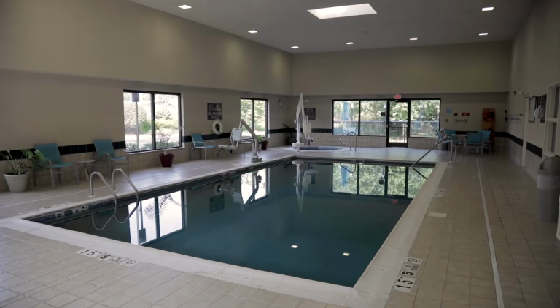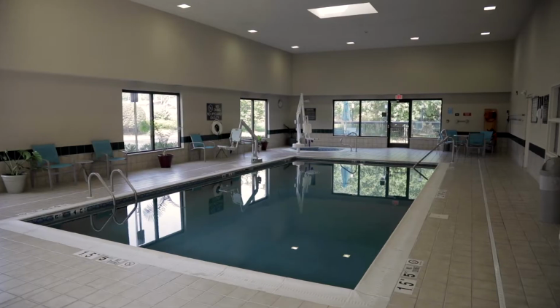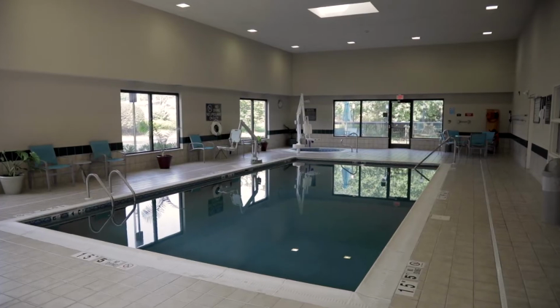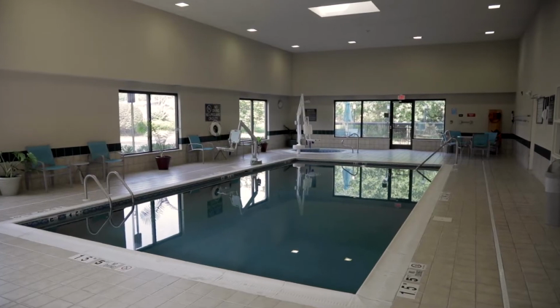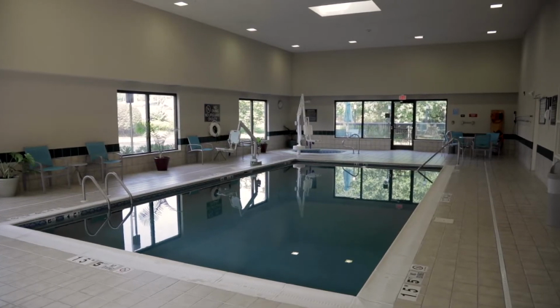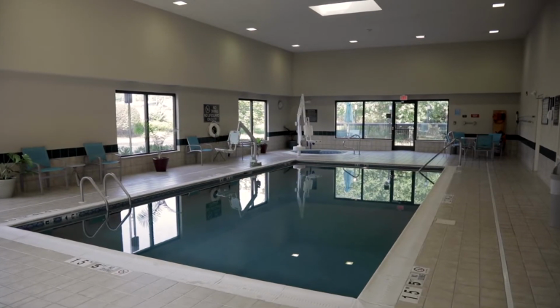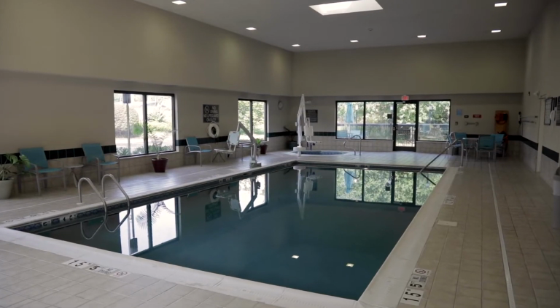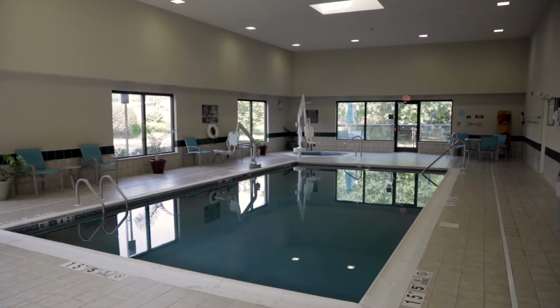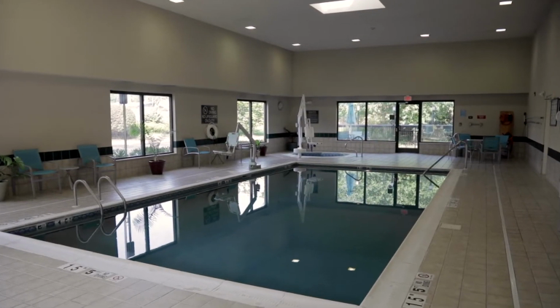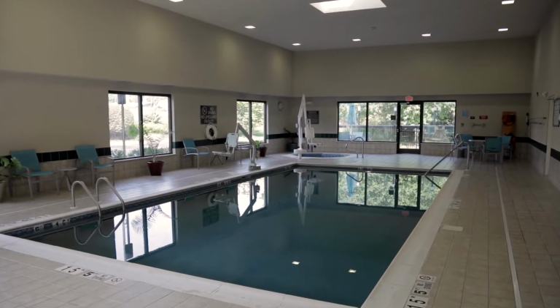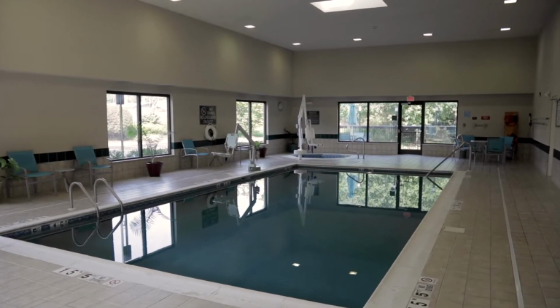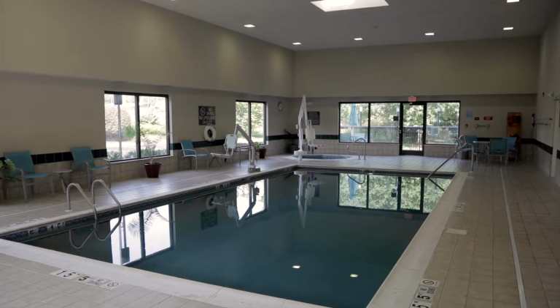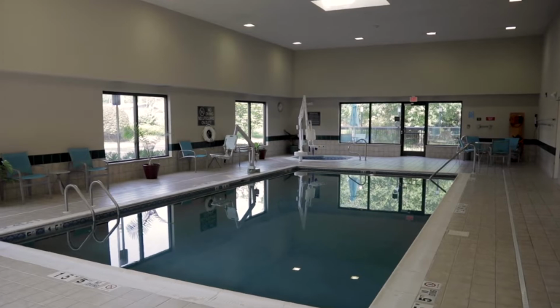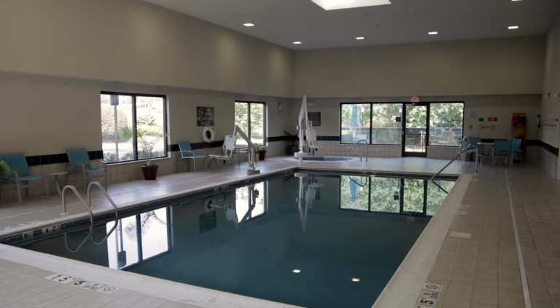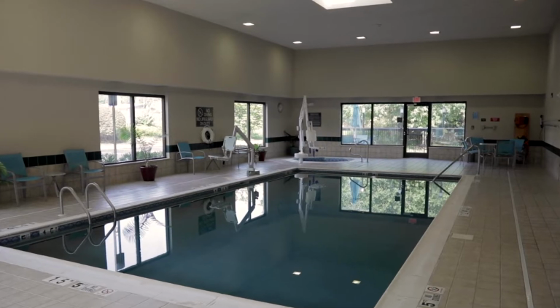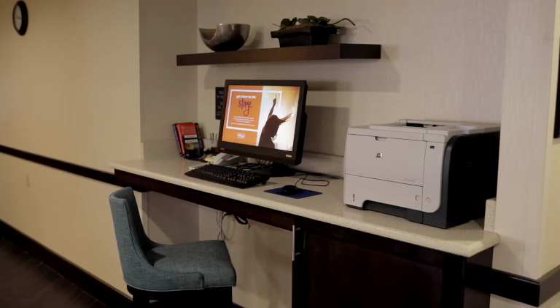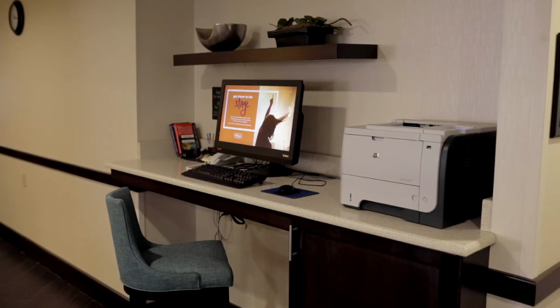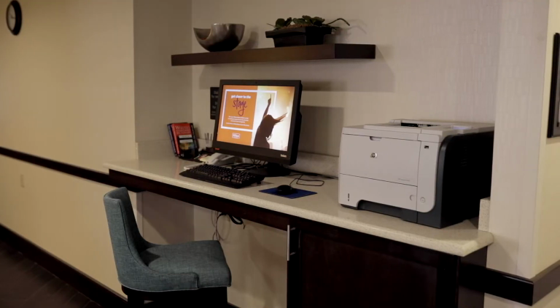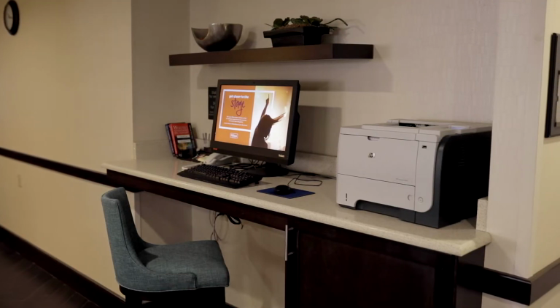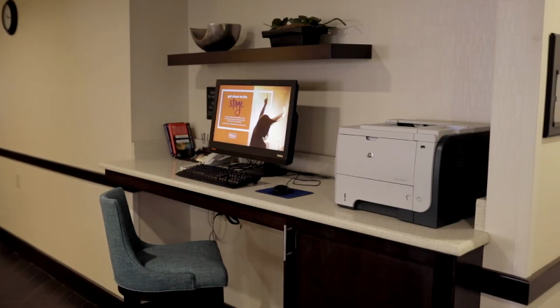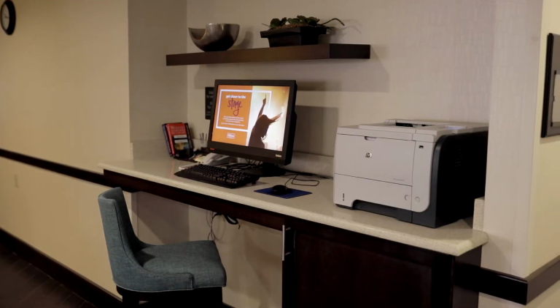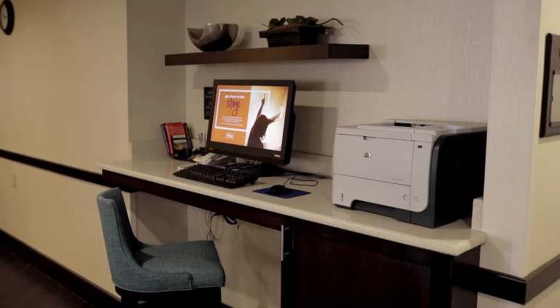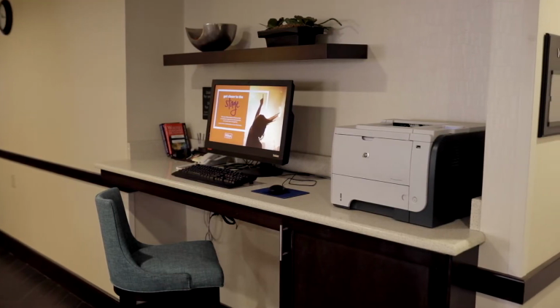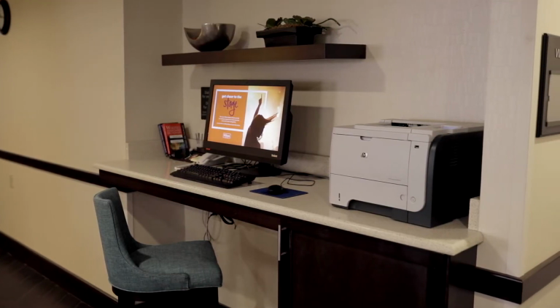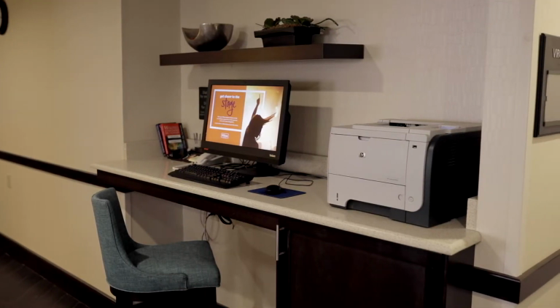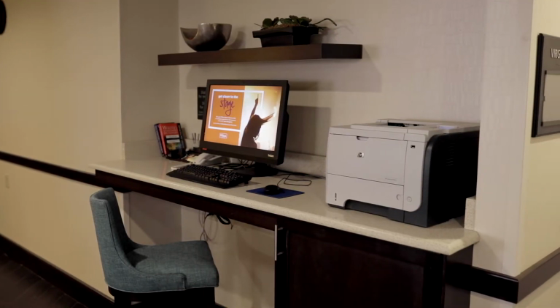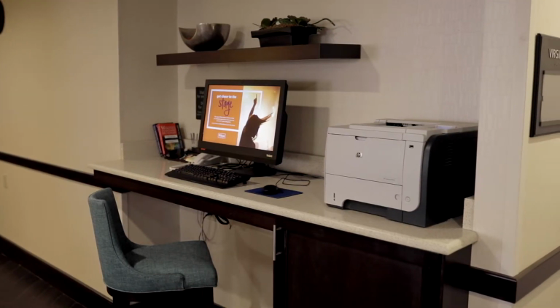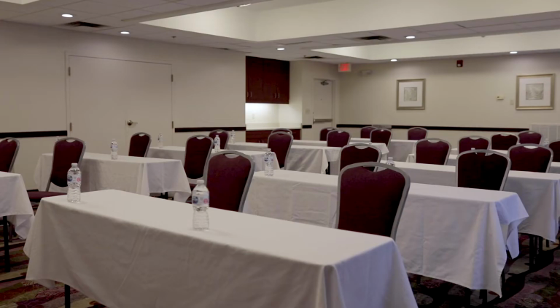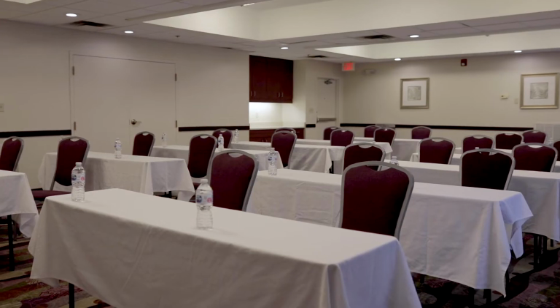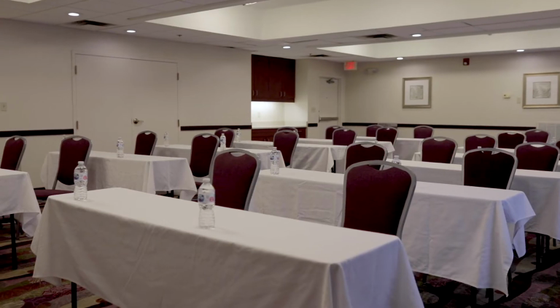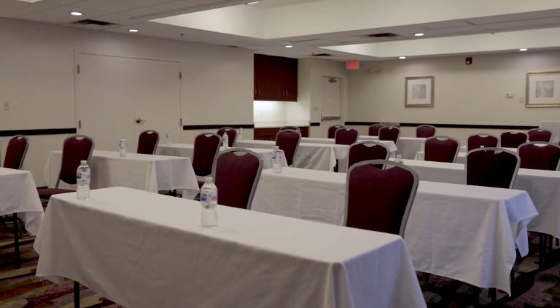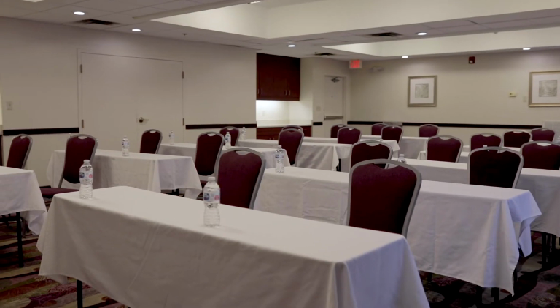Enjoy the fitness center, indoor pool, and jacuzzi, and stay current with free Wi-Fi, business center, and meeting space.